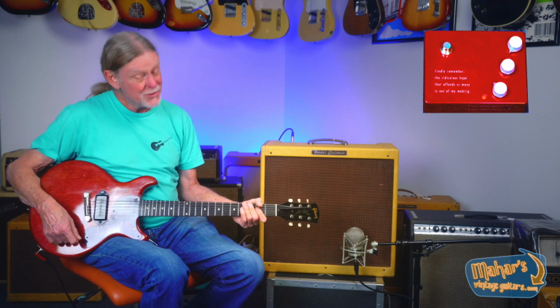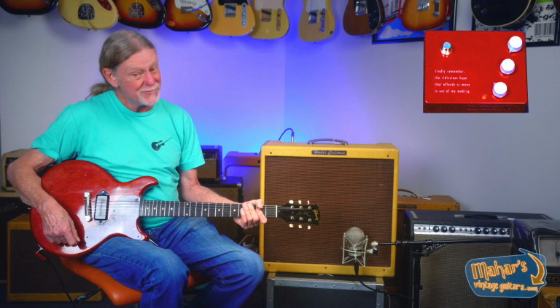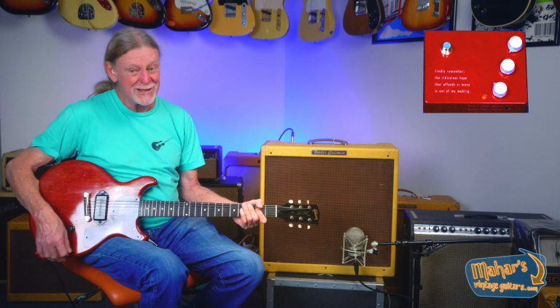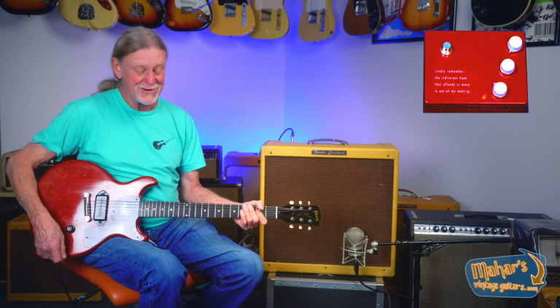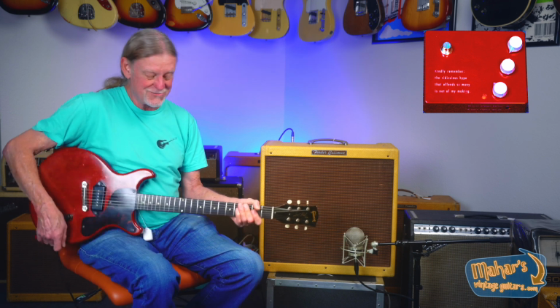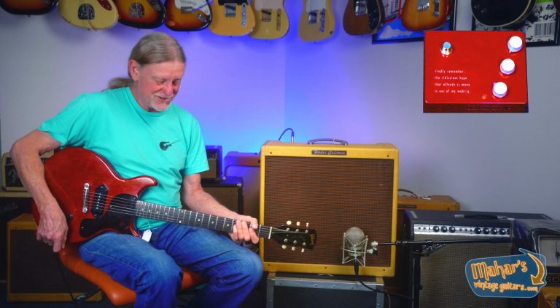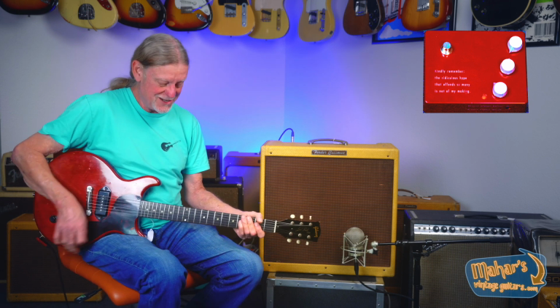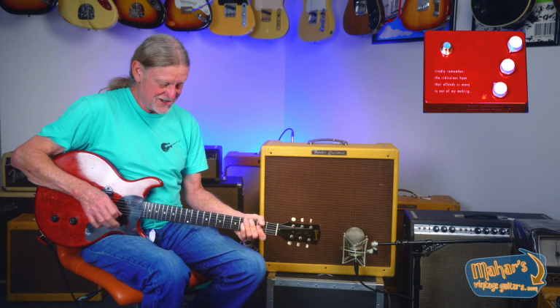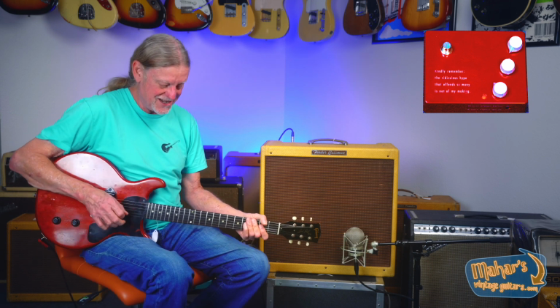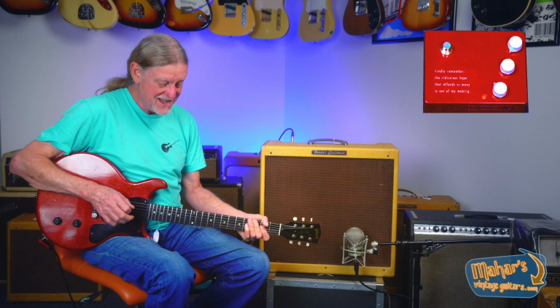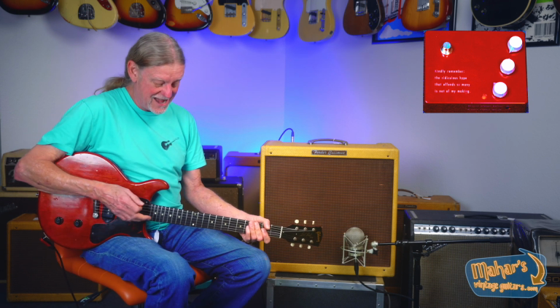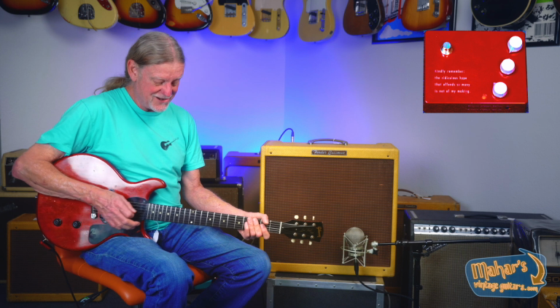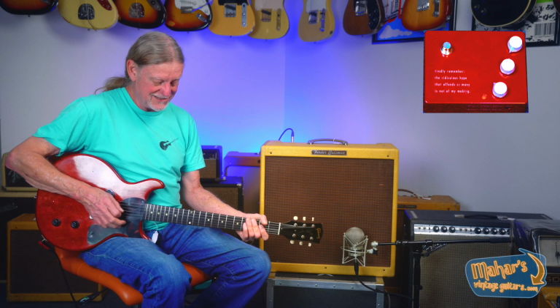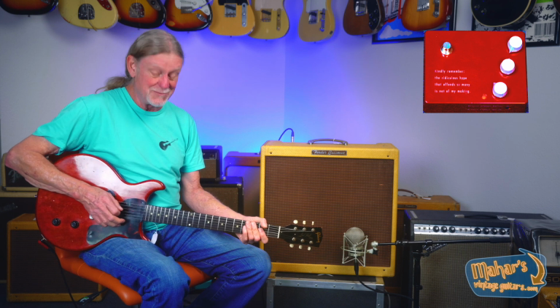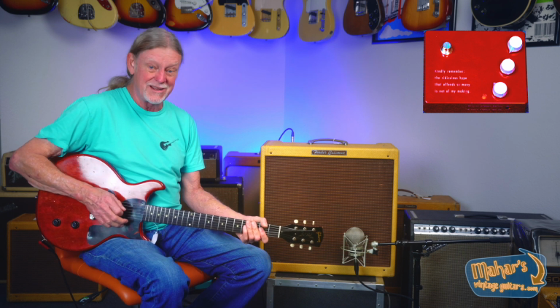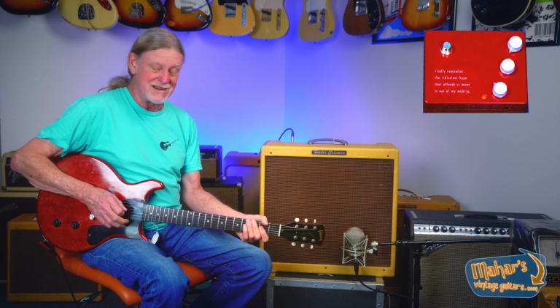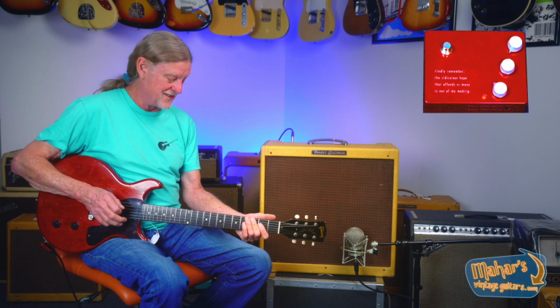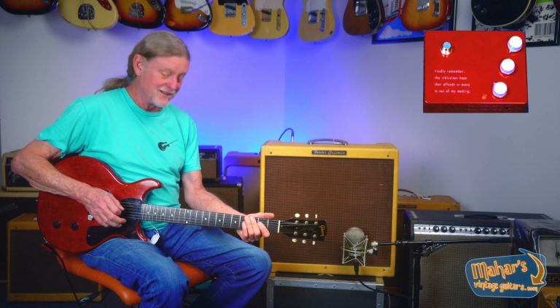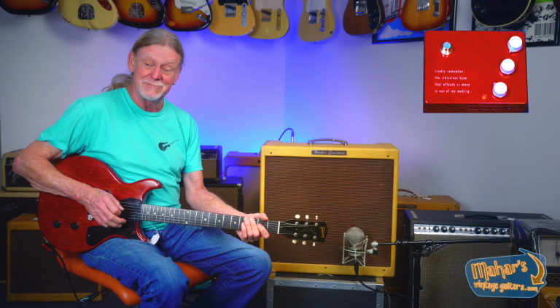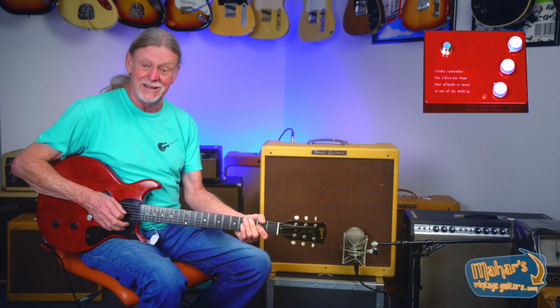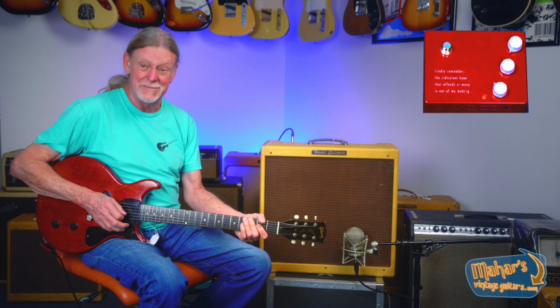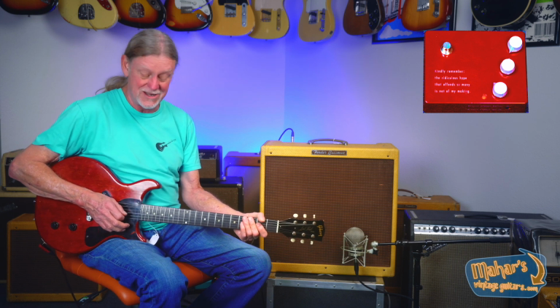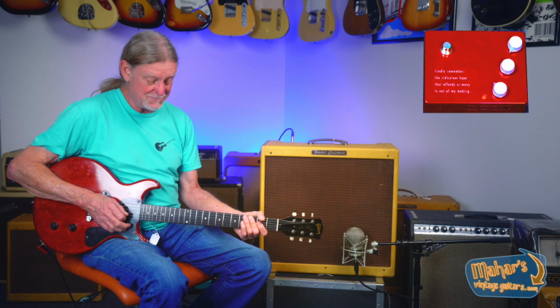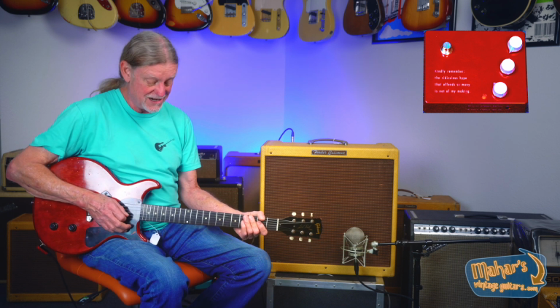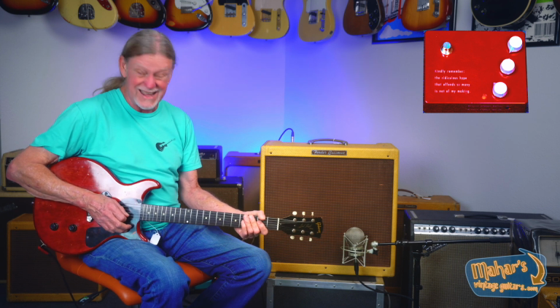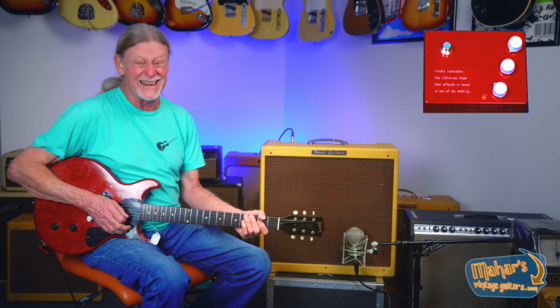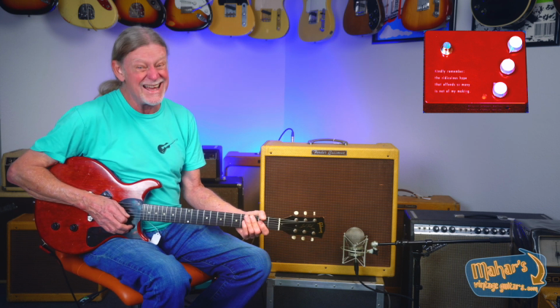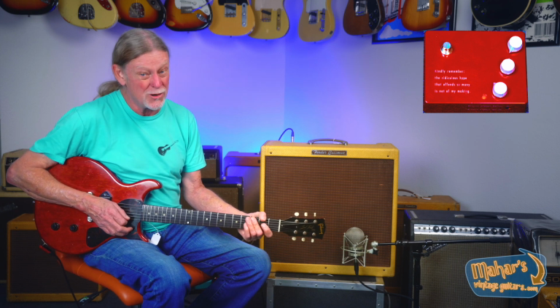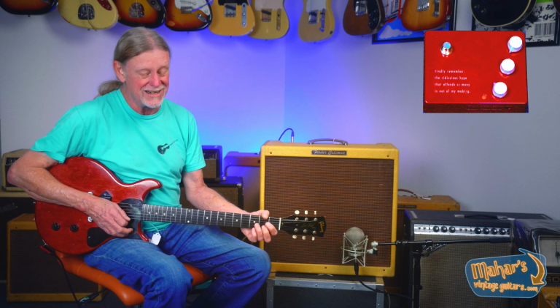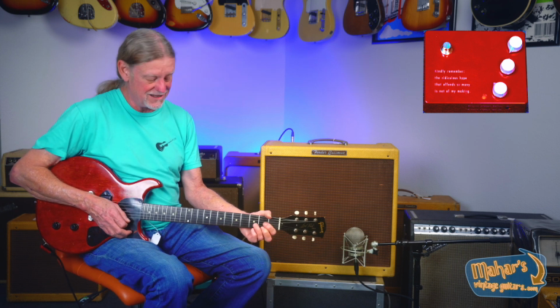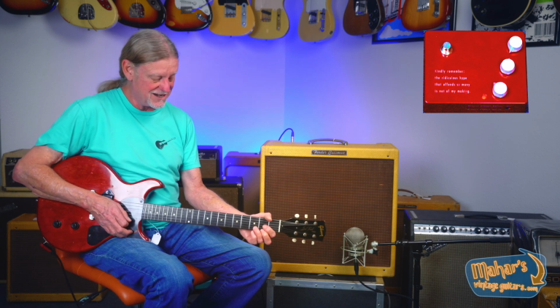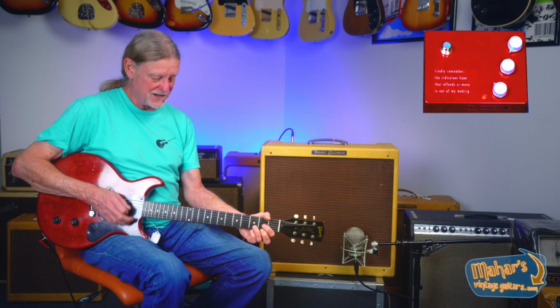It works great for playing Crossroads too, I must say. I could get a lot more gain out of the Klon pedal.